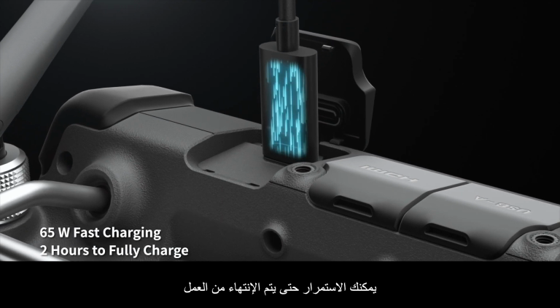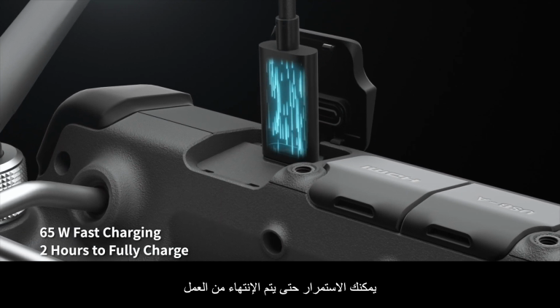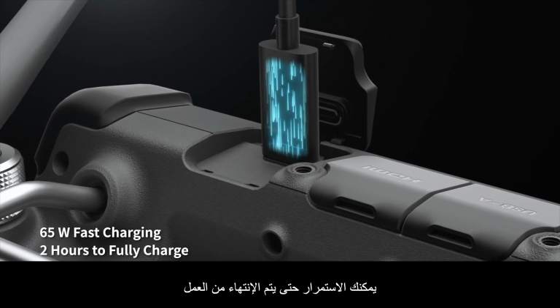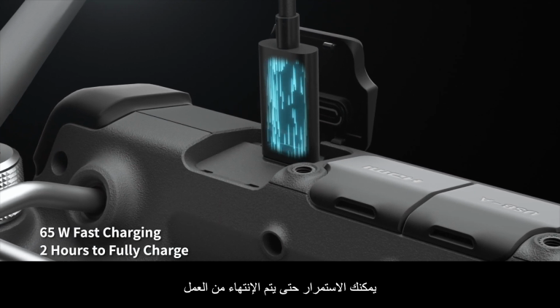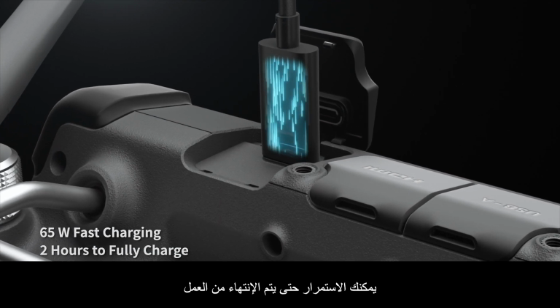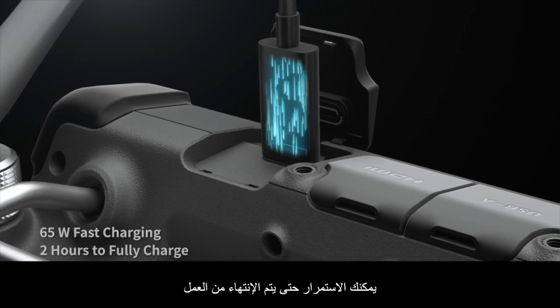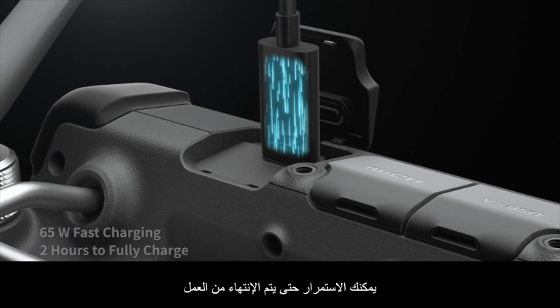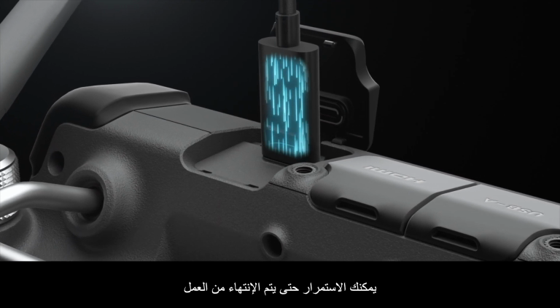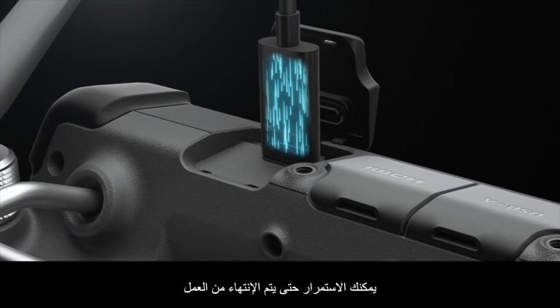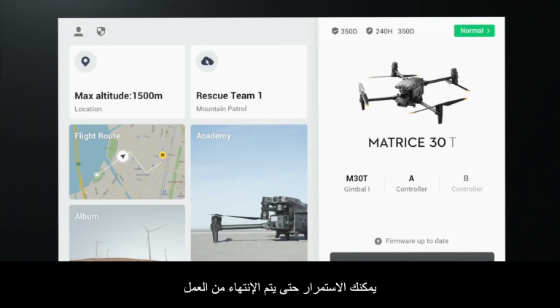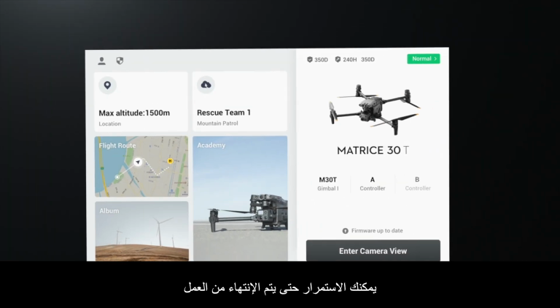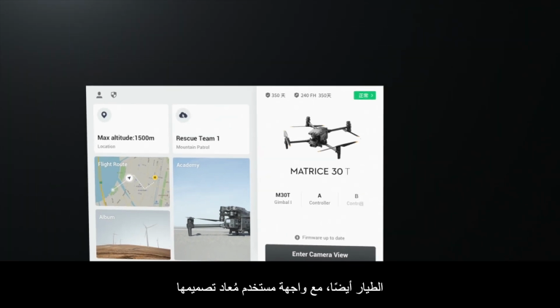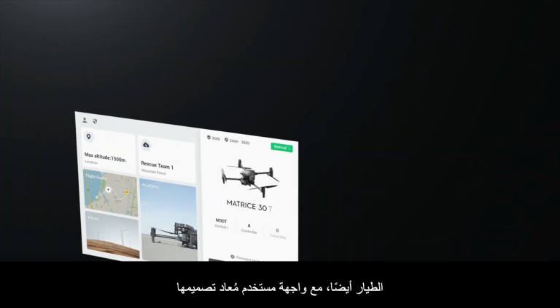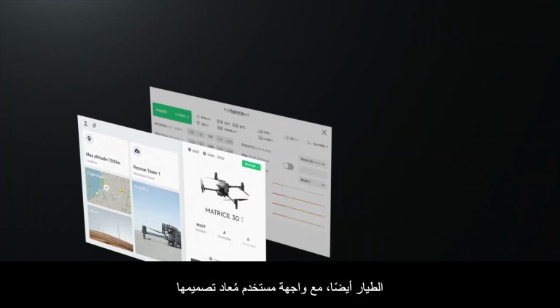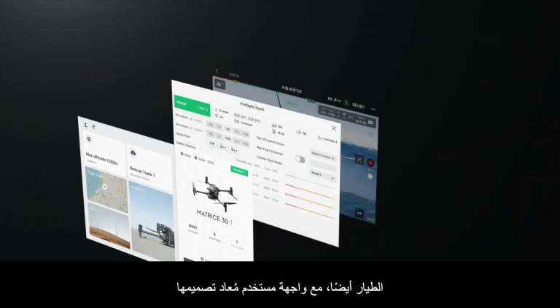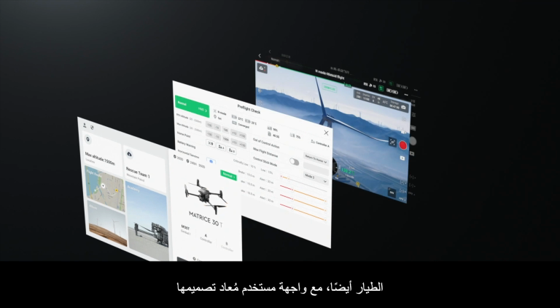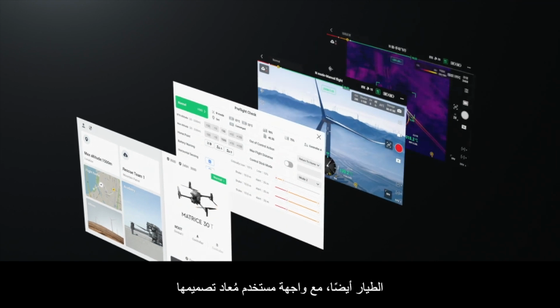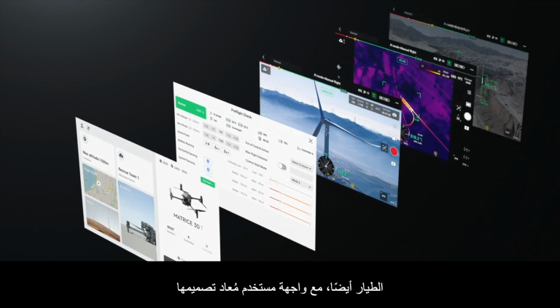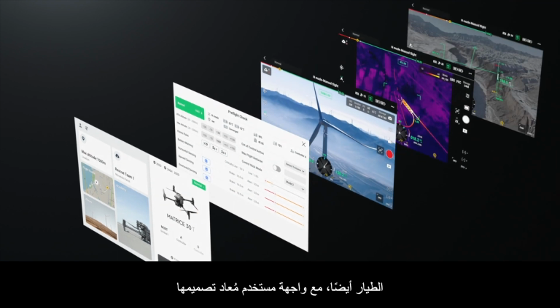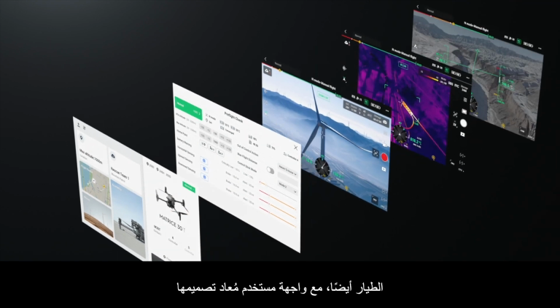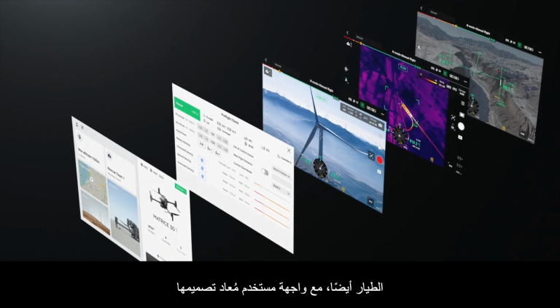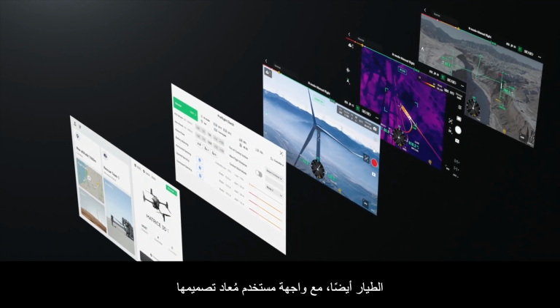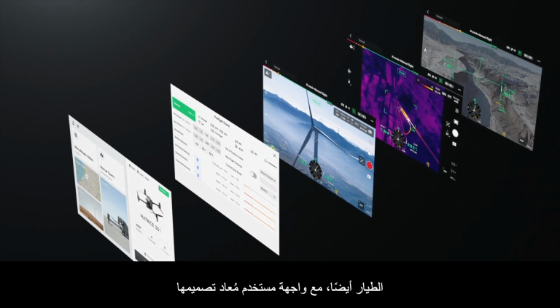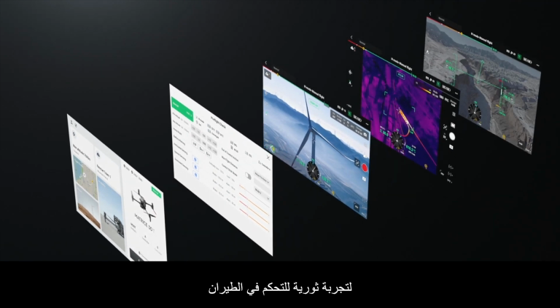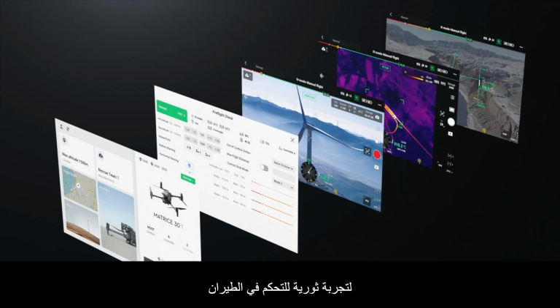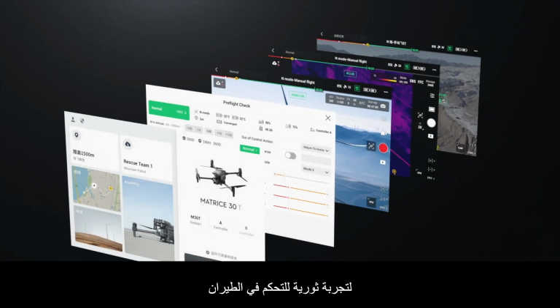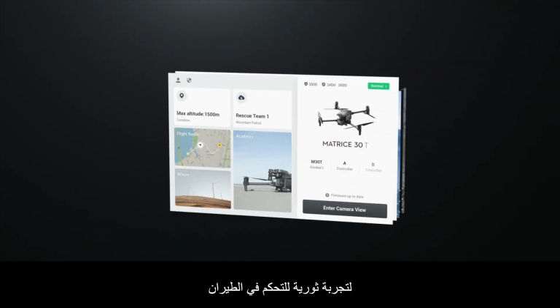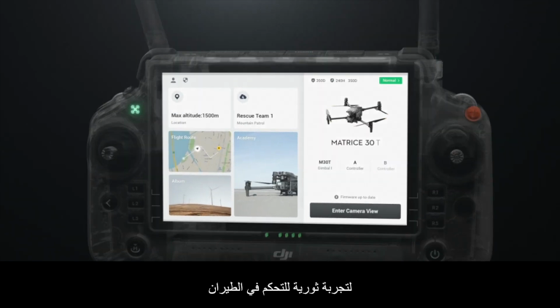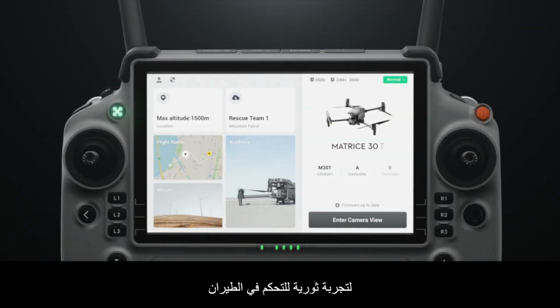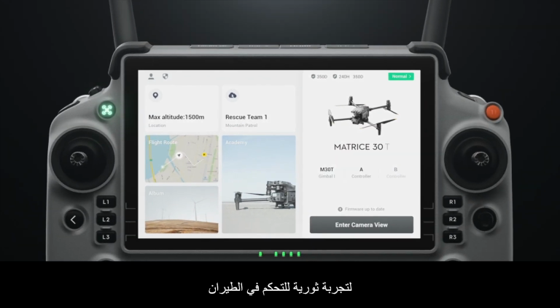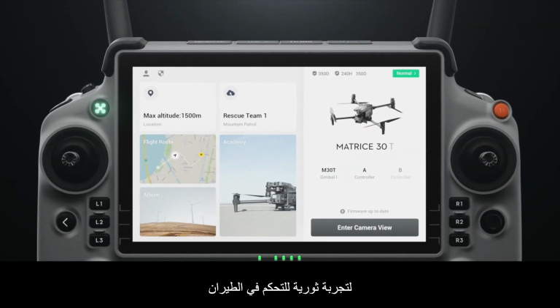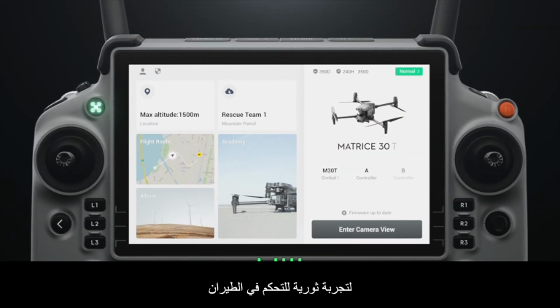You can power through until the work is done. Pilot 2 features a reimagined user interface for a revolutionary flight control experience.